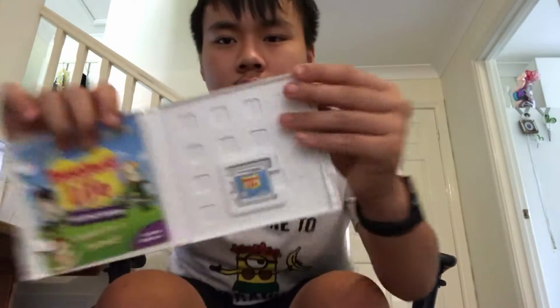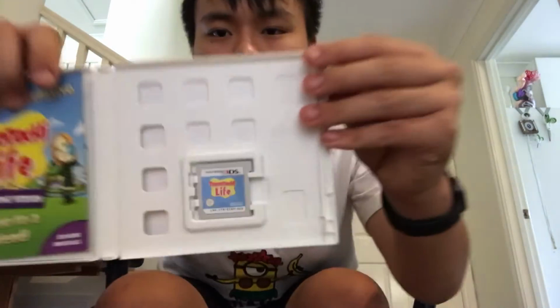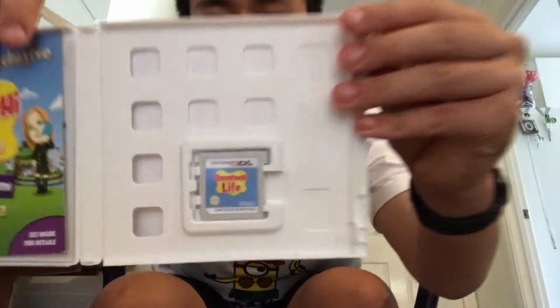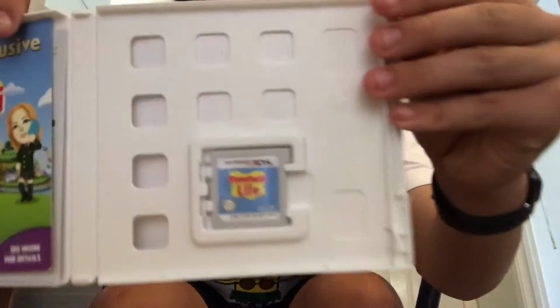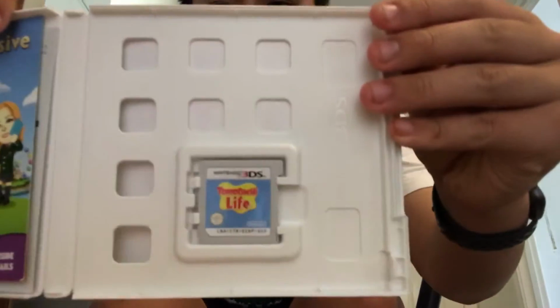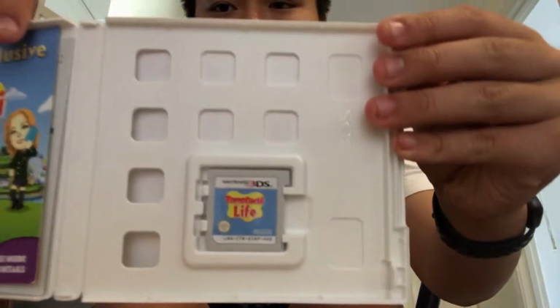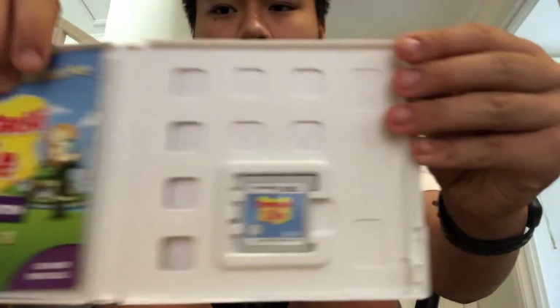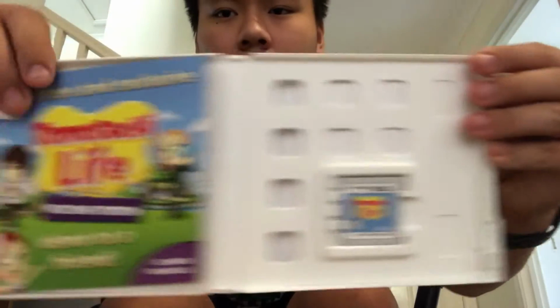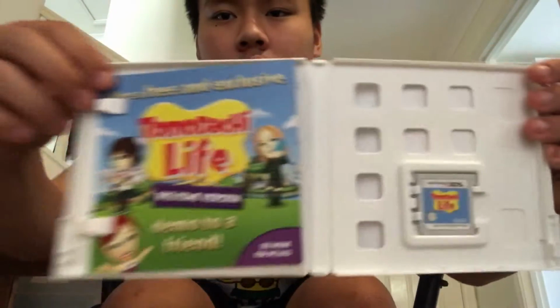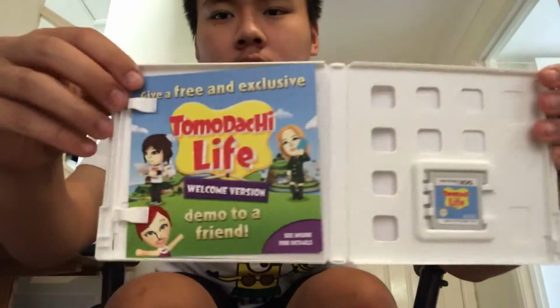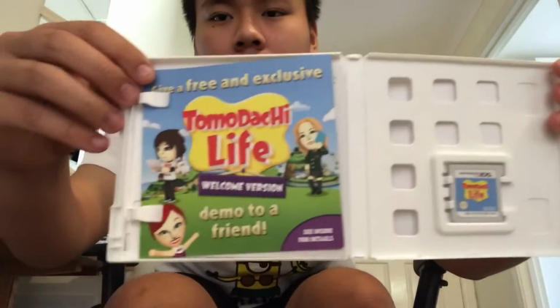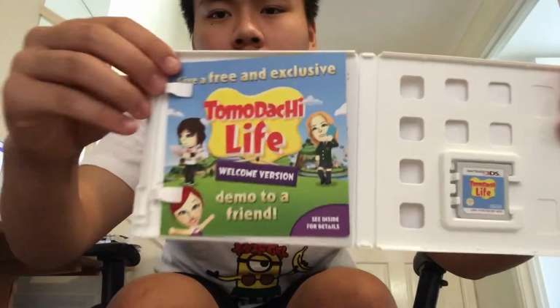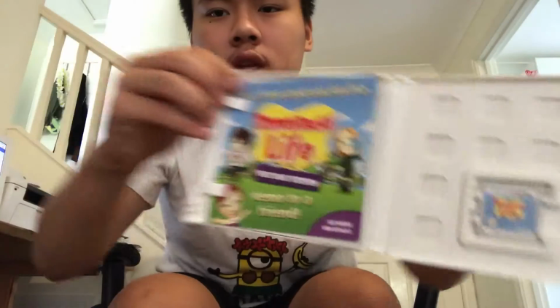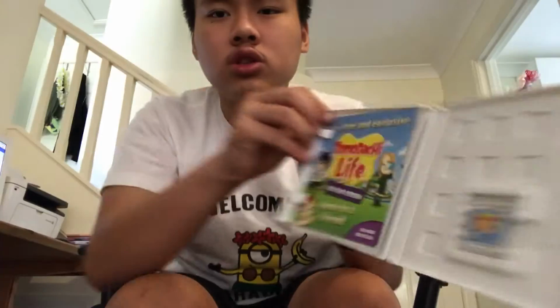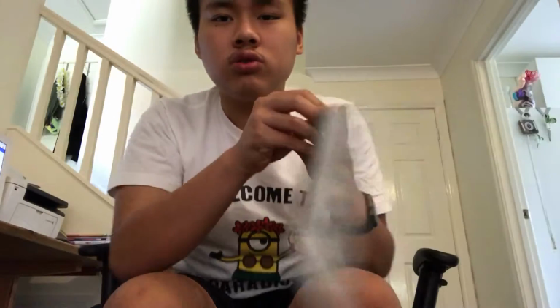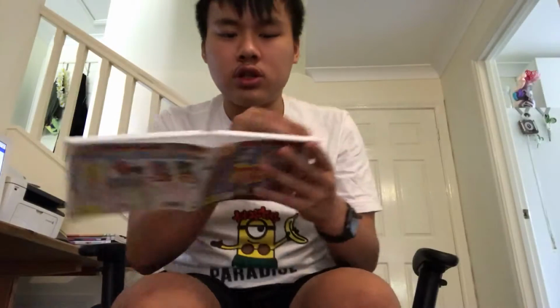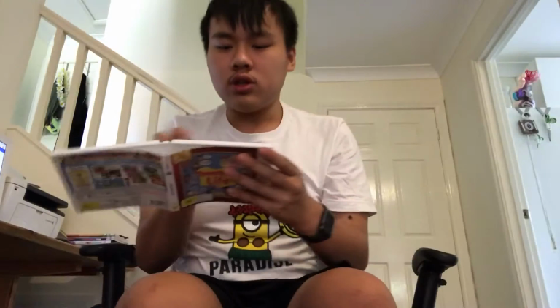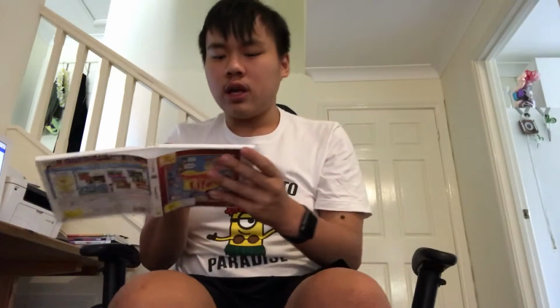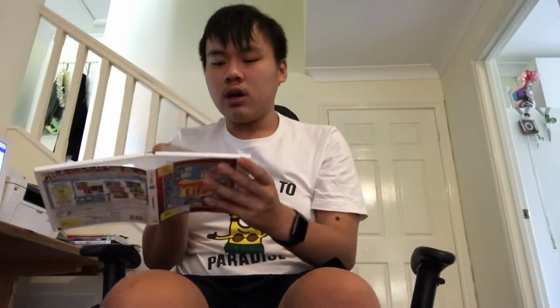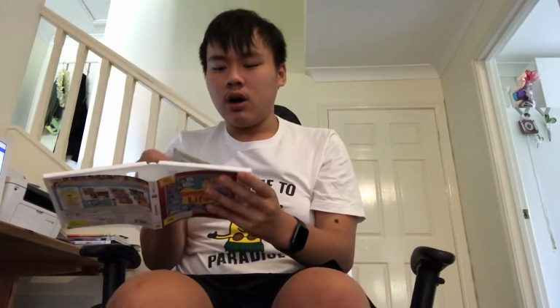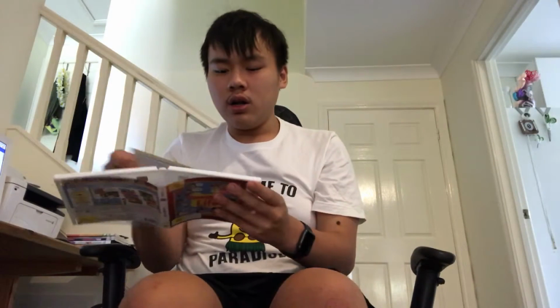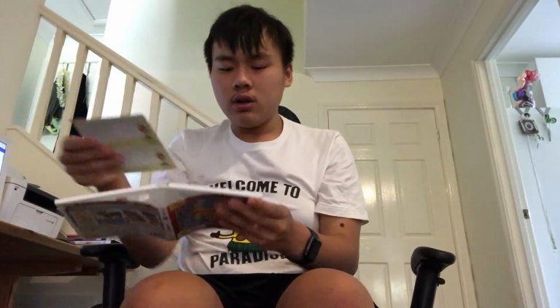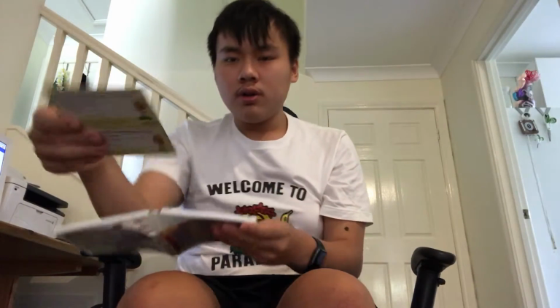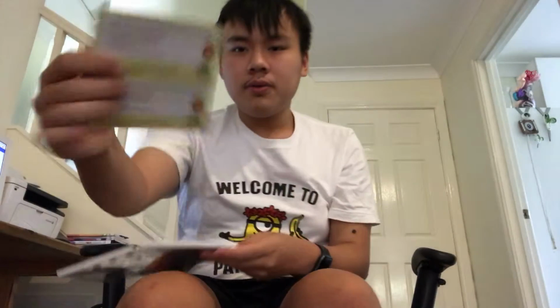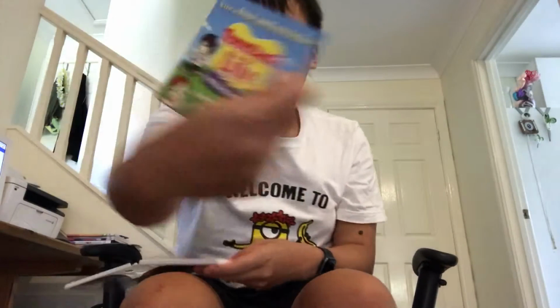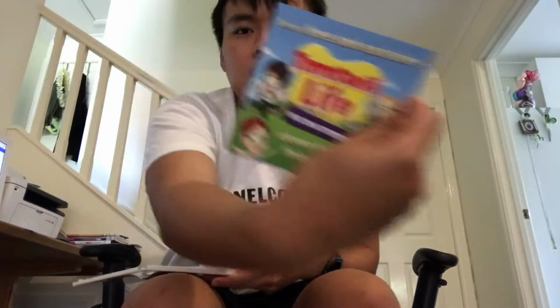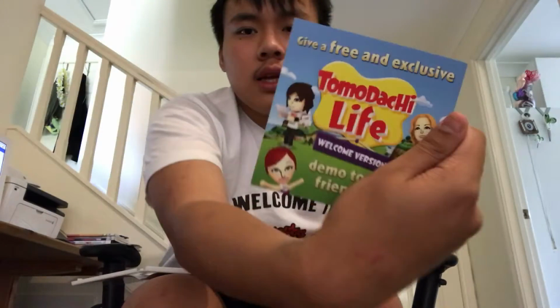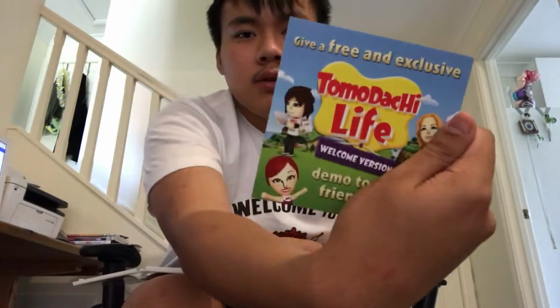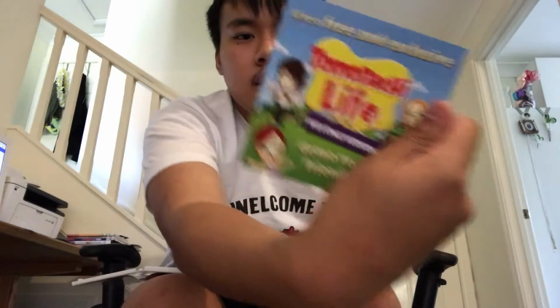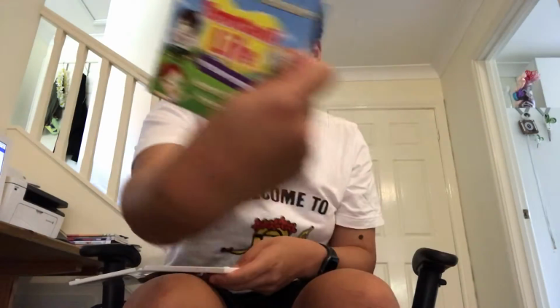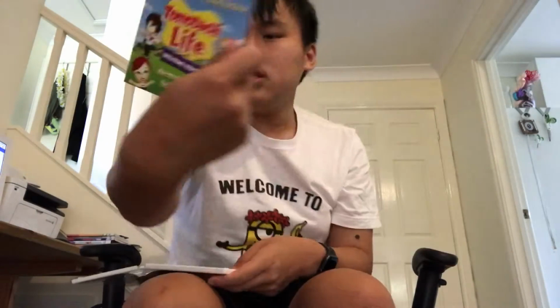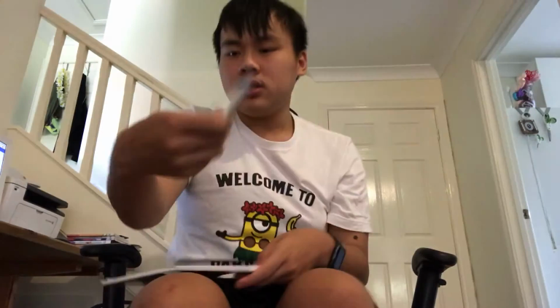There is the game card and the instructions I got. Here it is.